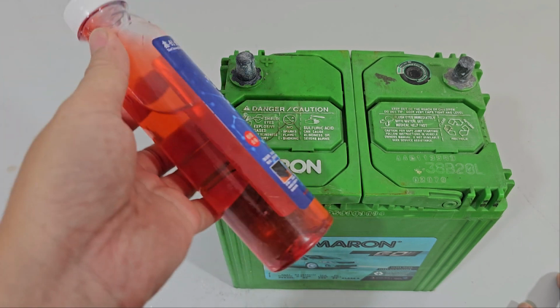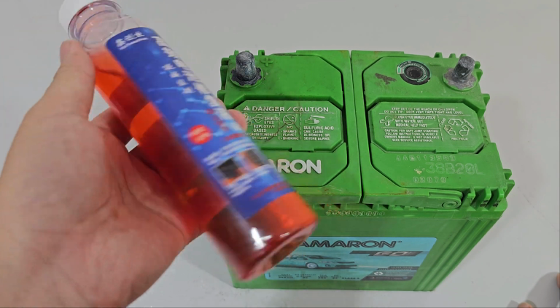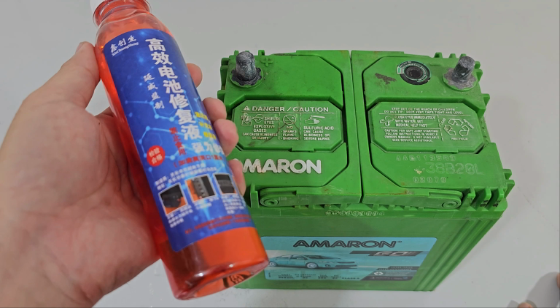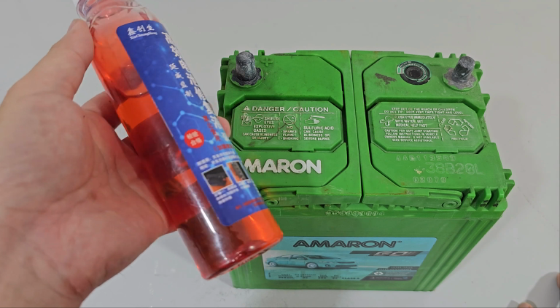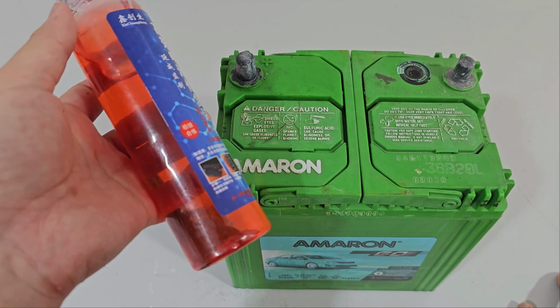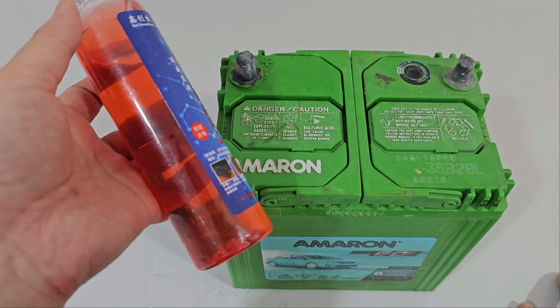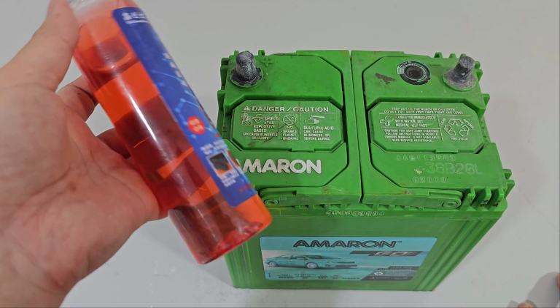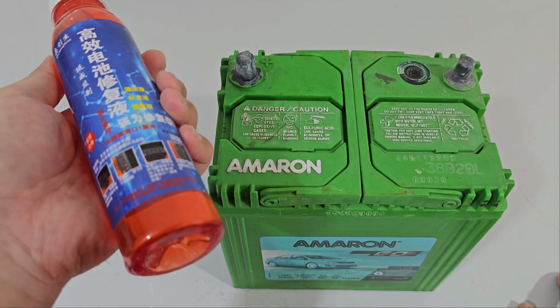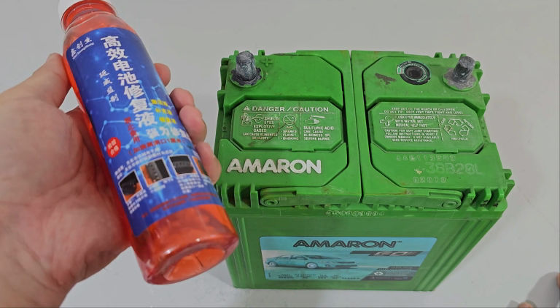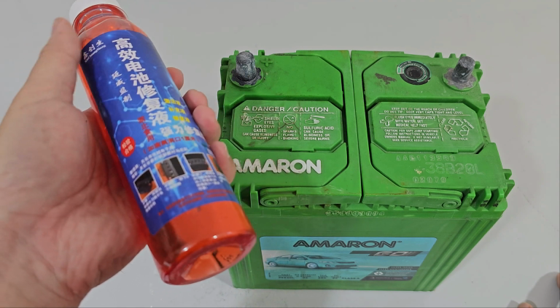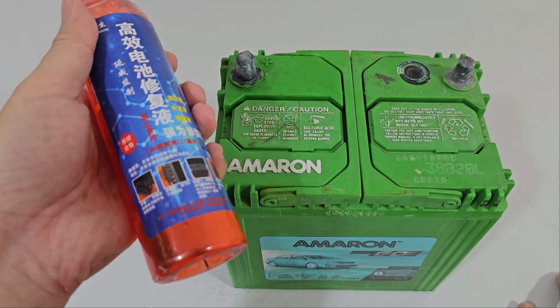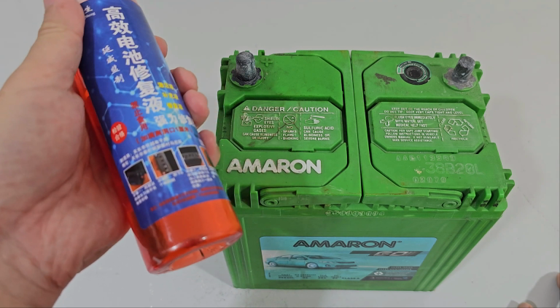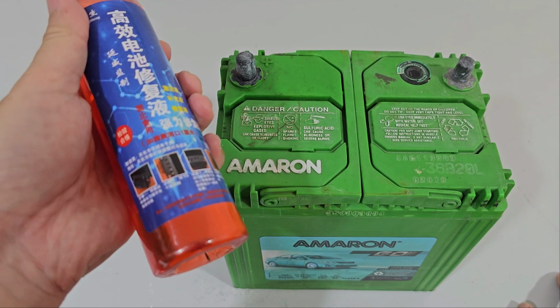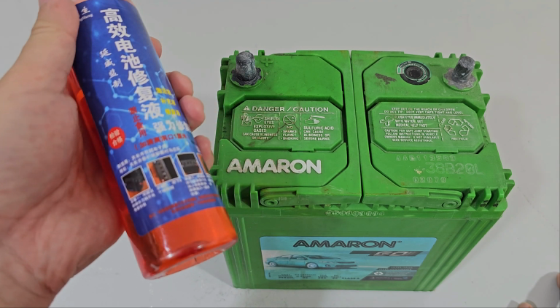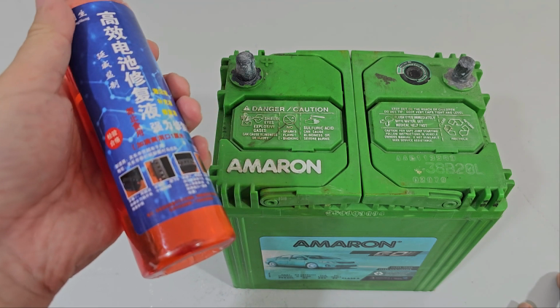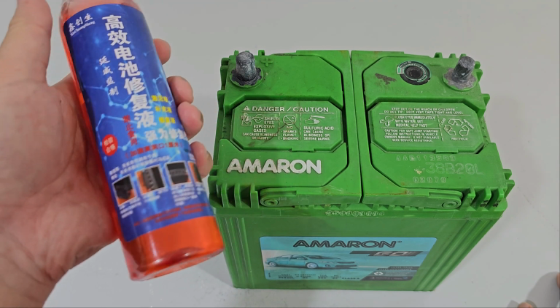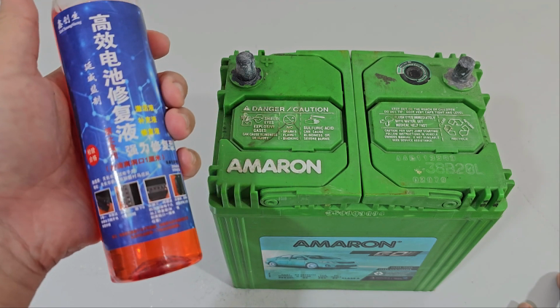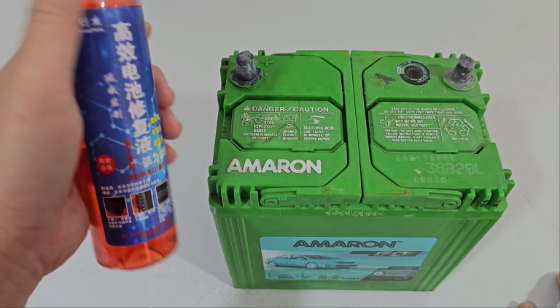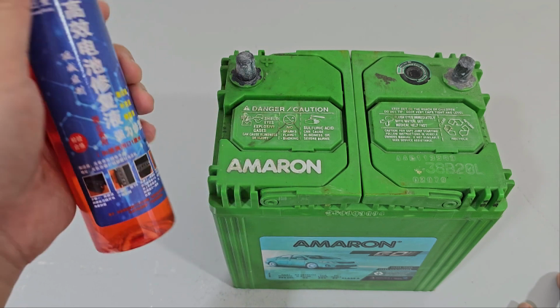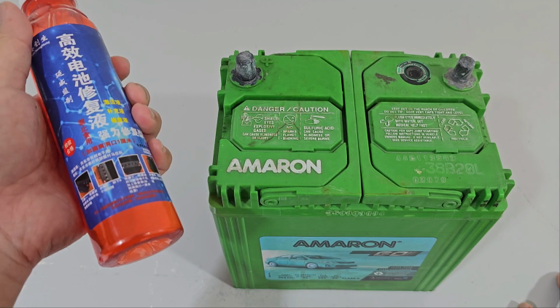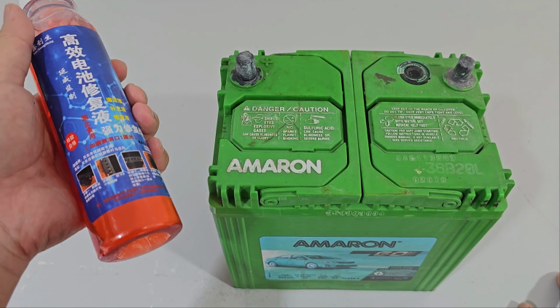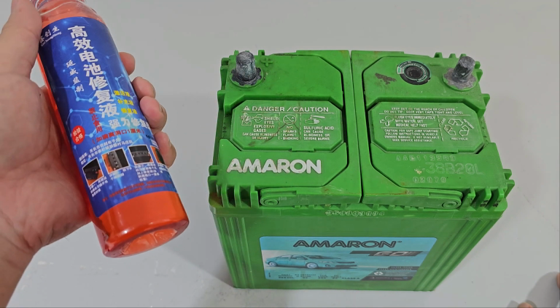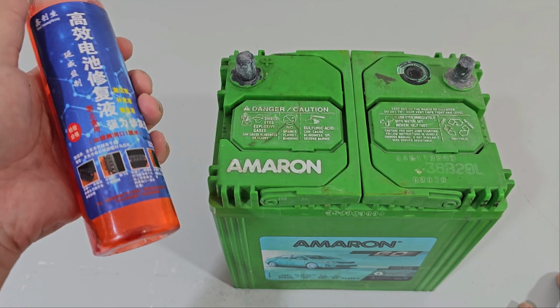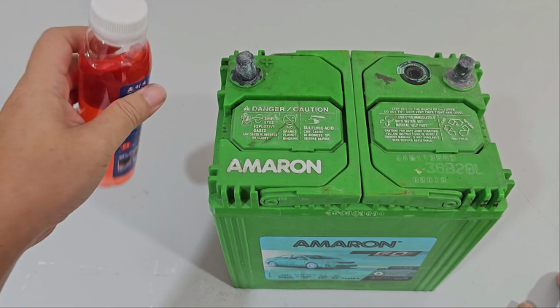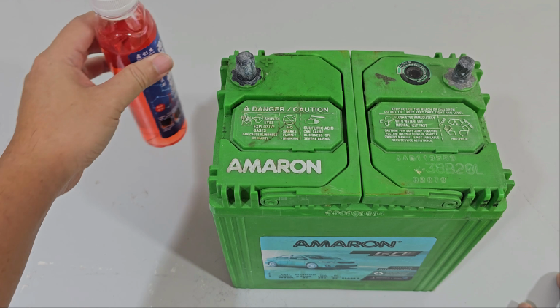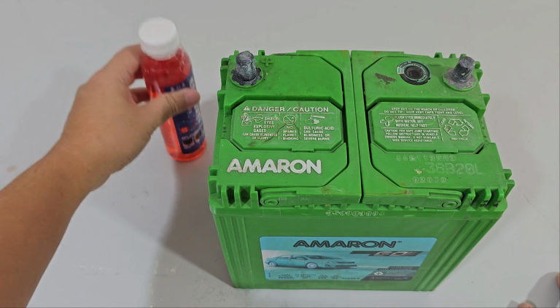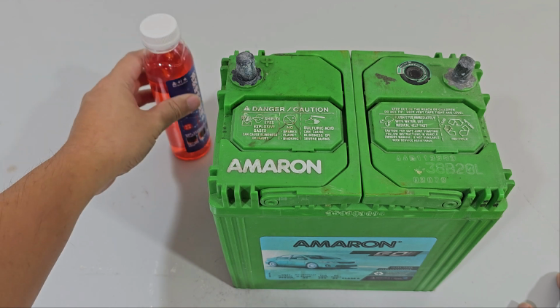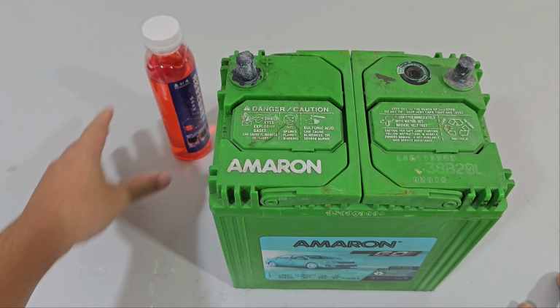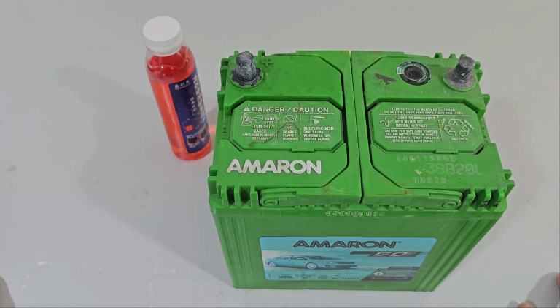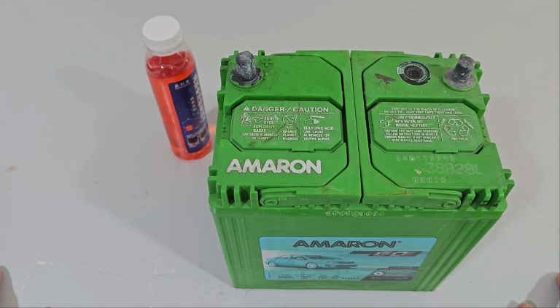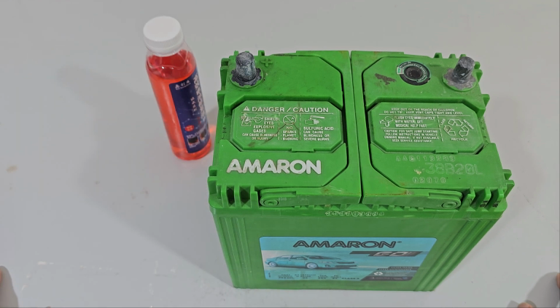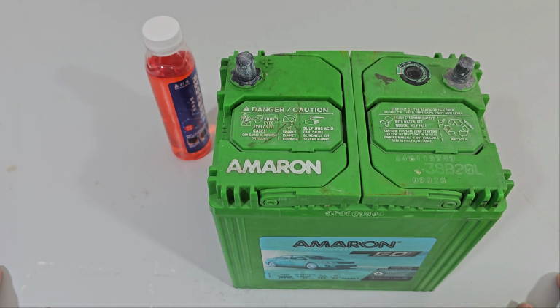This thing only cost me about 14 ringgit, so that's about $3. Why not, right? So let's give it a try.